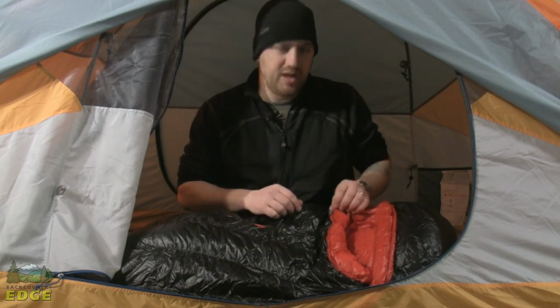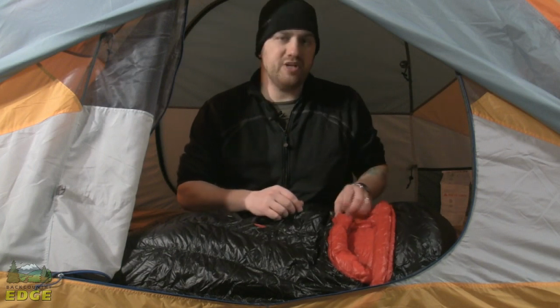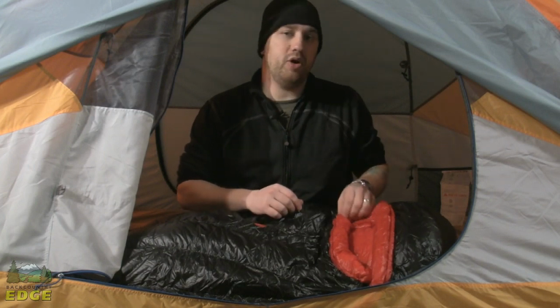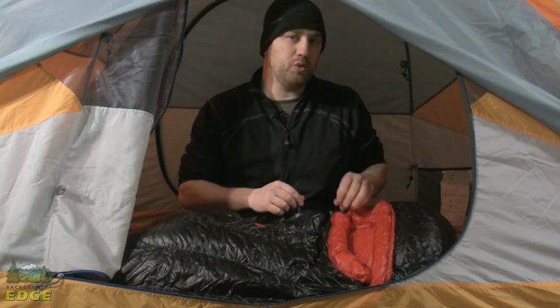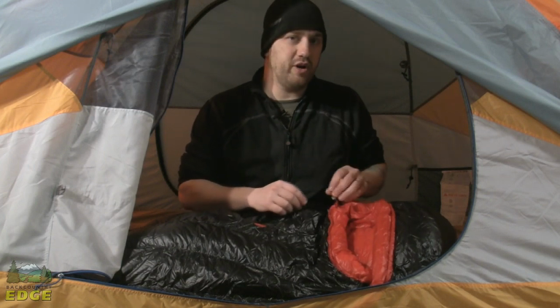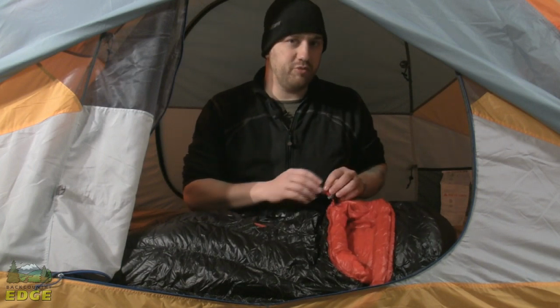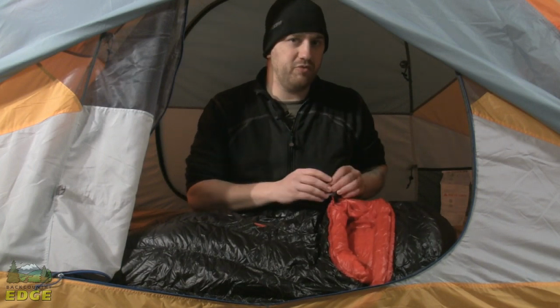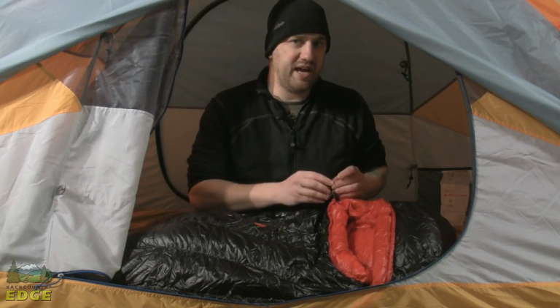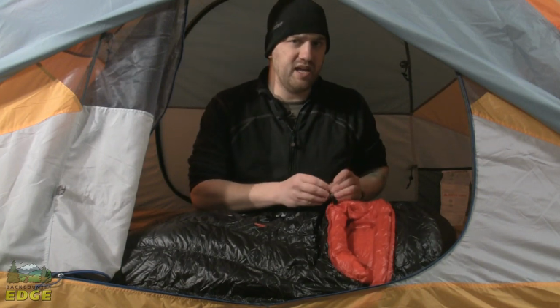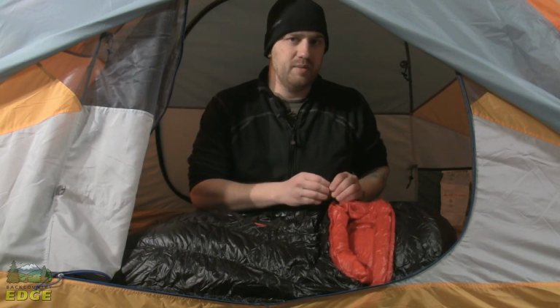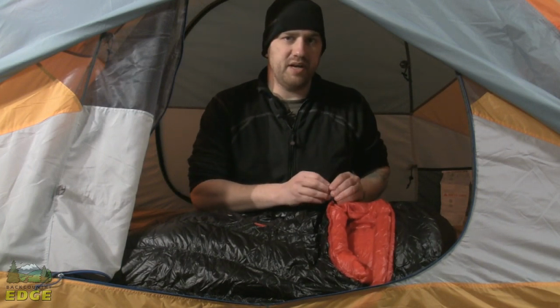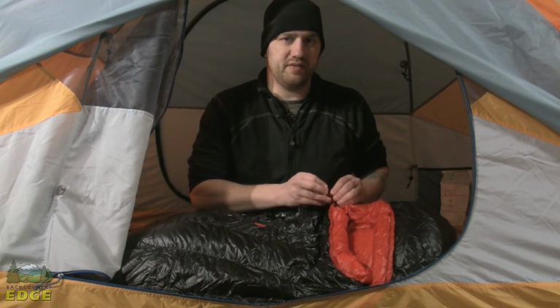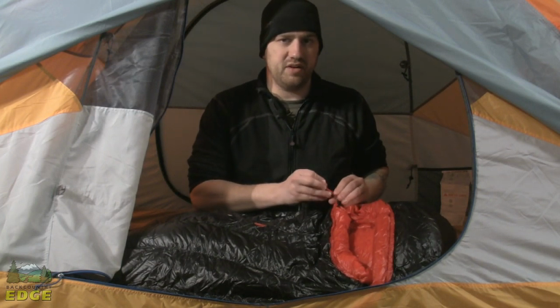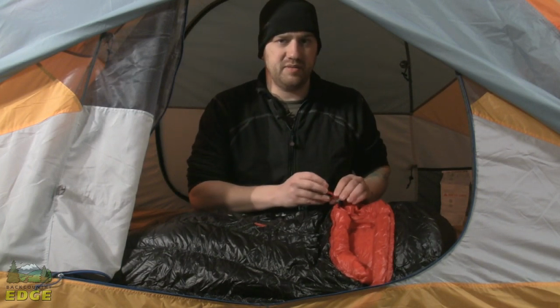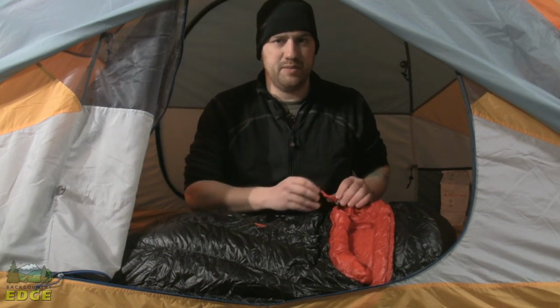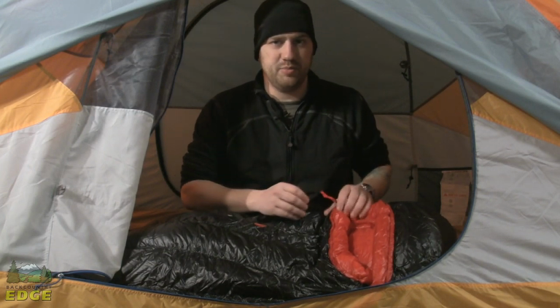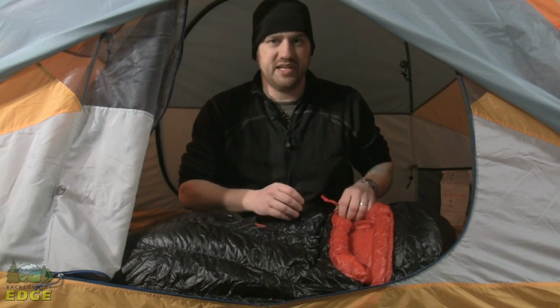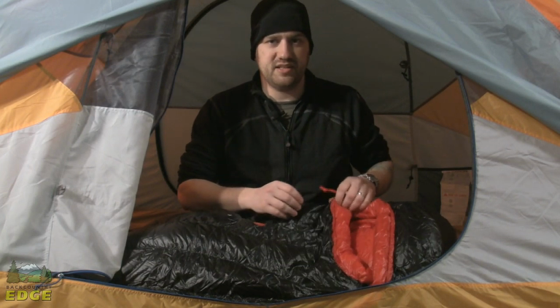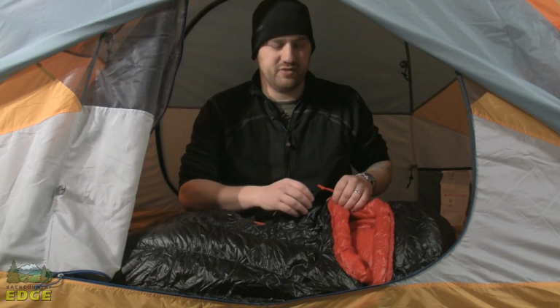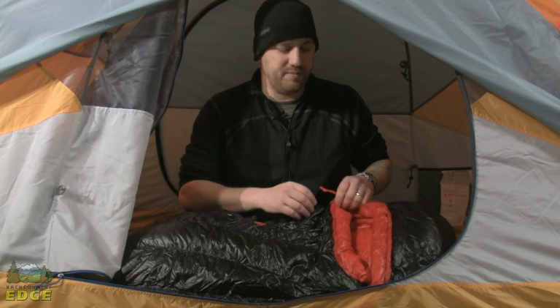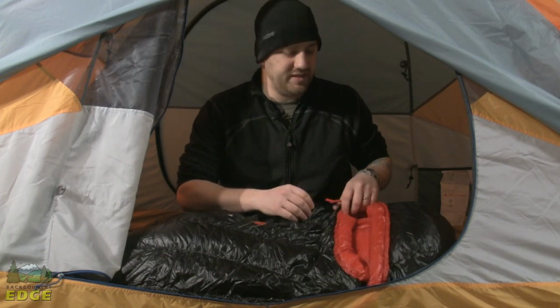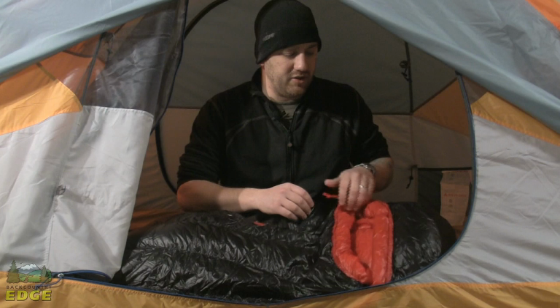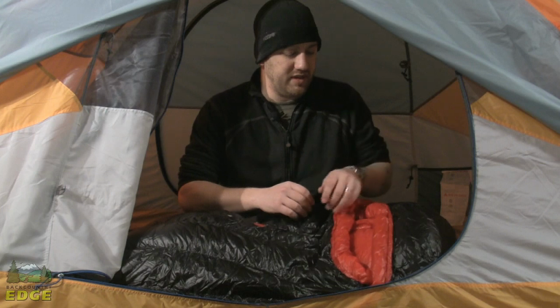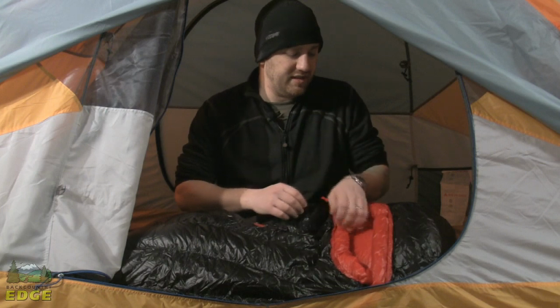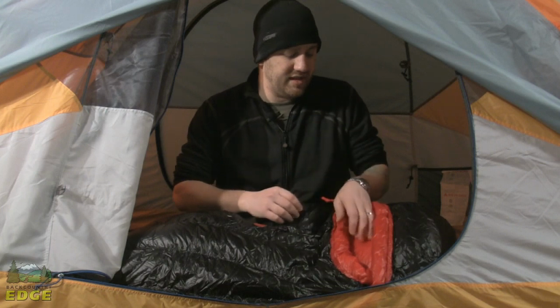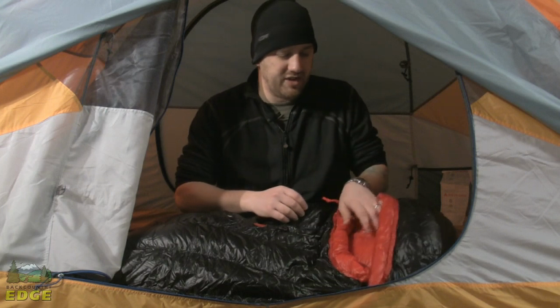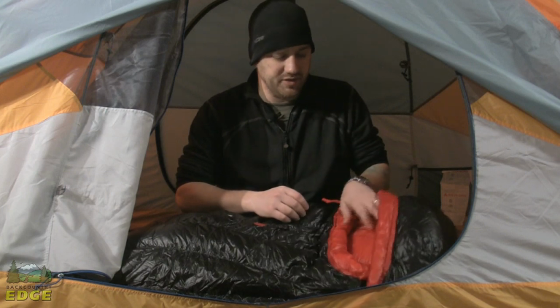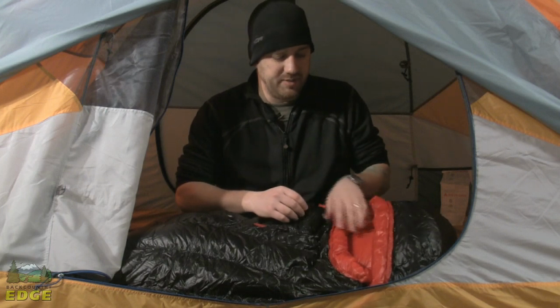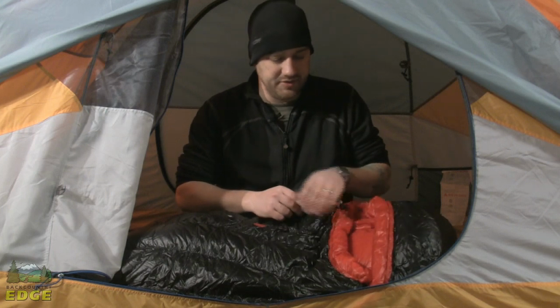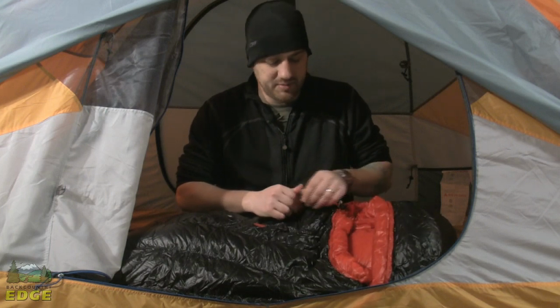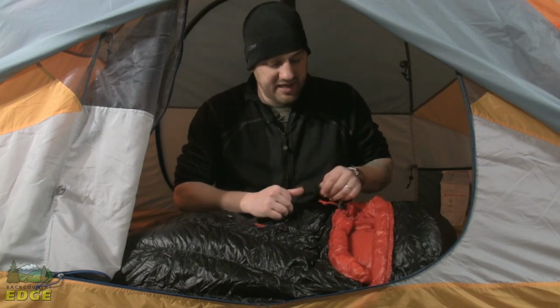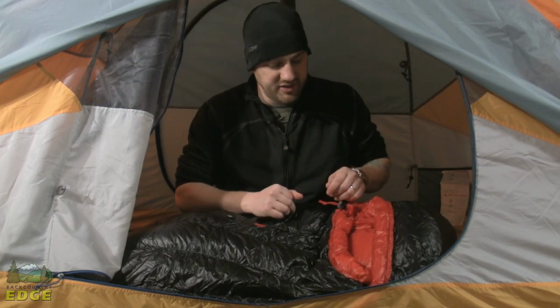I wouldn't call it a waterproof bag, but it's gonna keep you protected from the occasional spells and splashes.